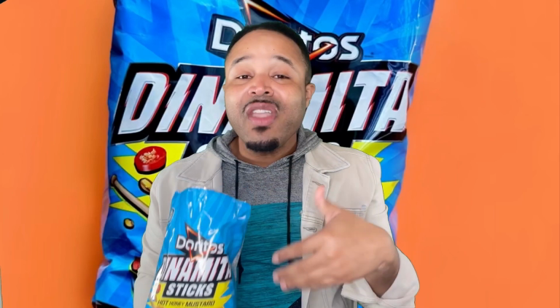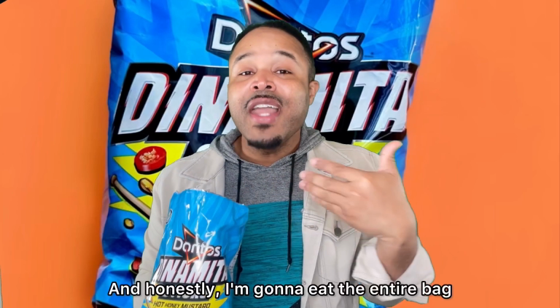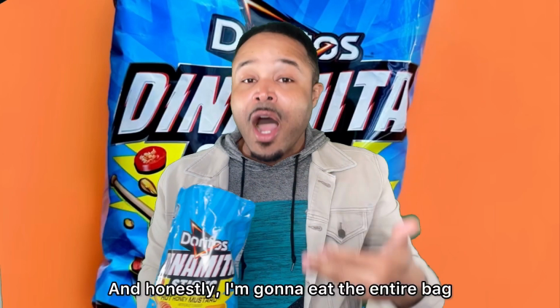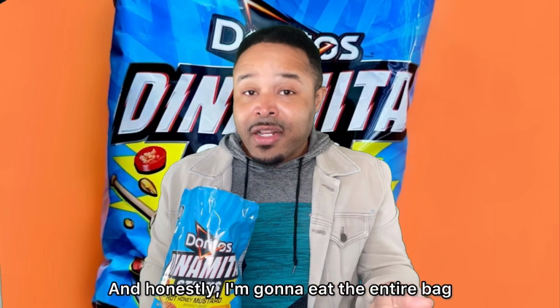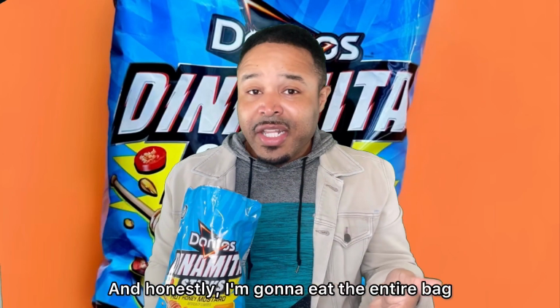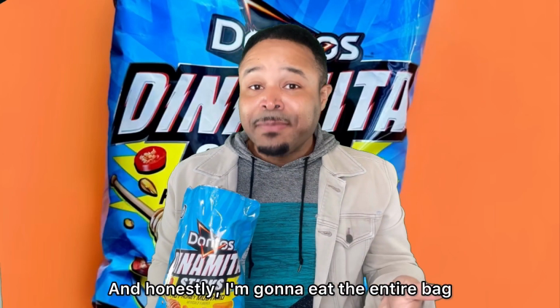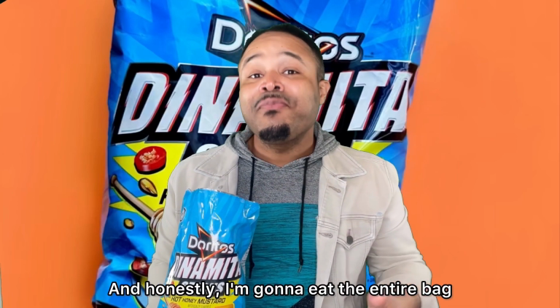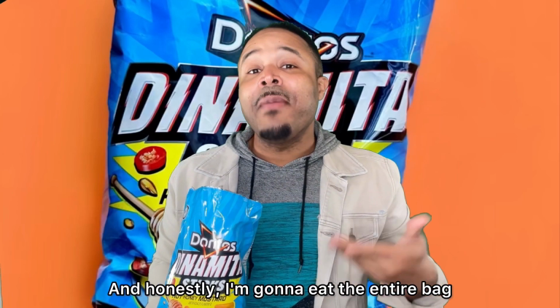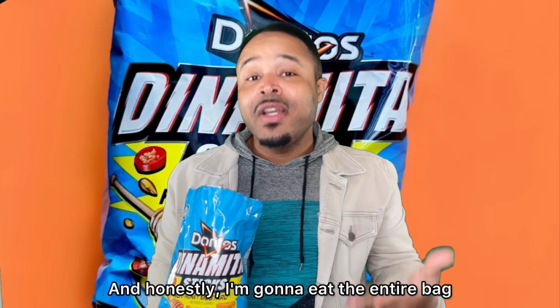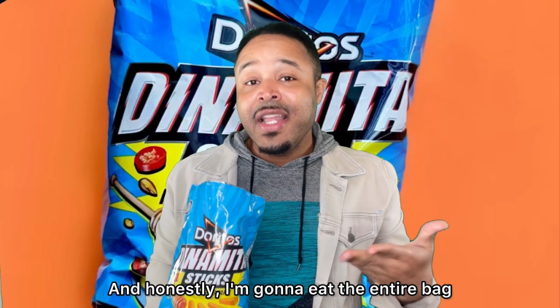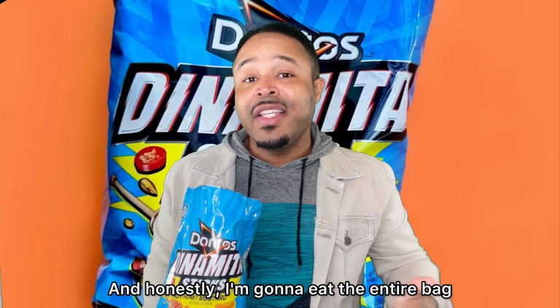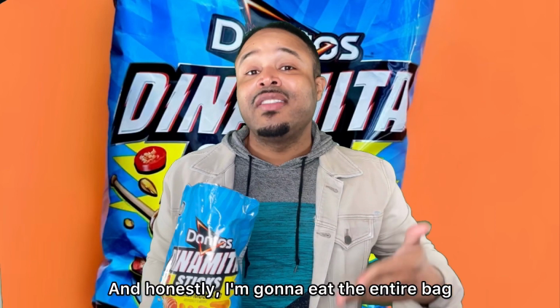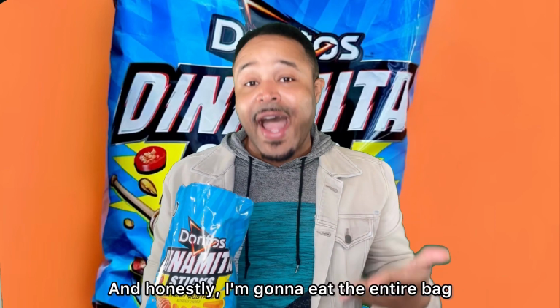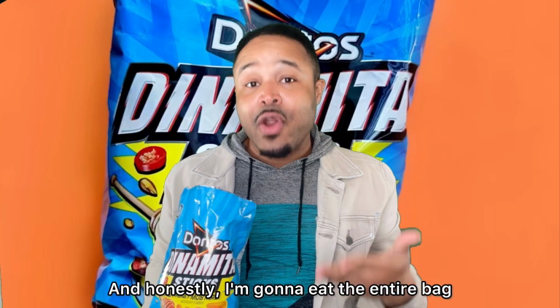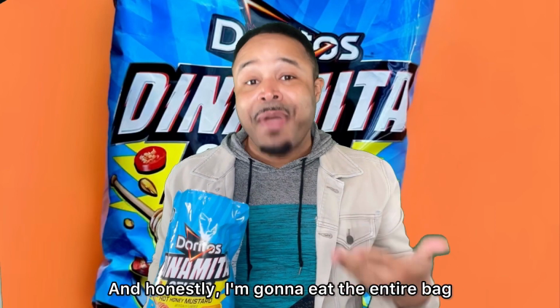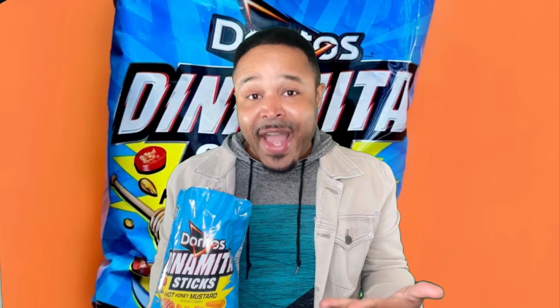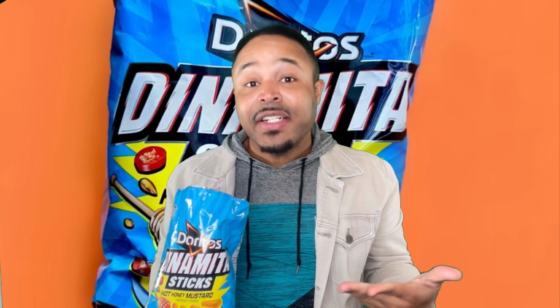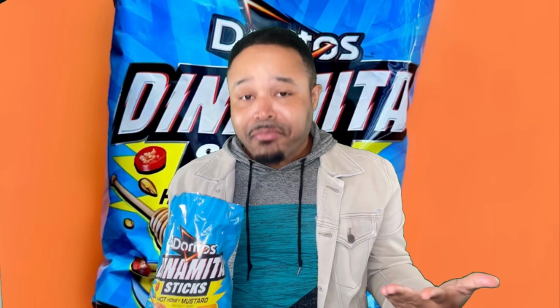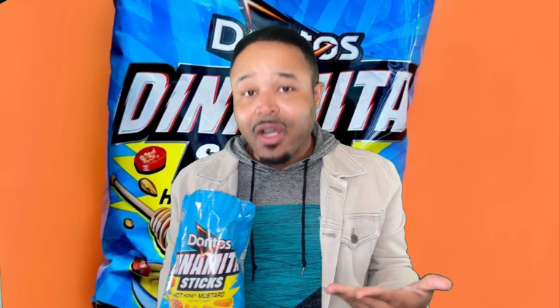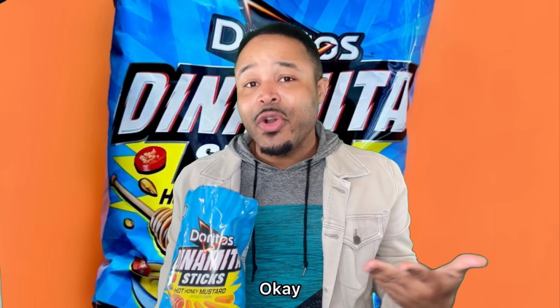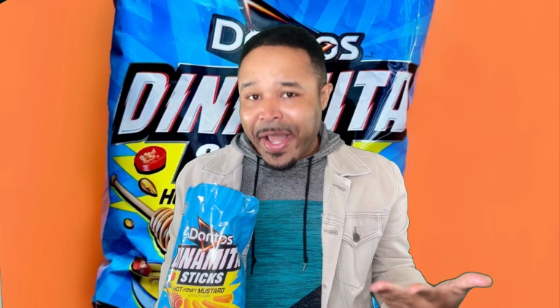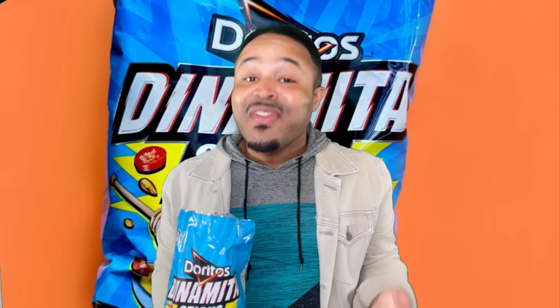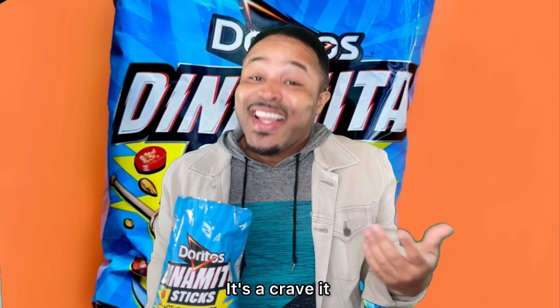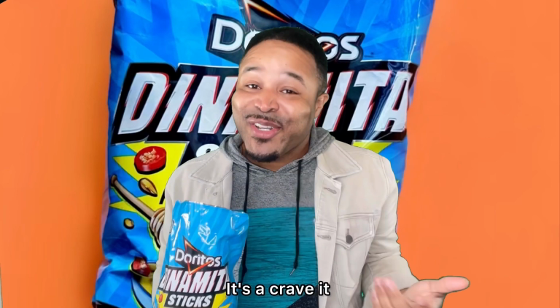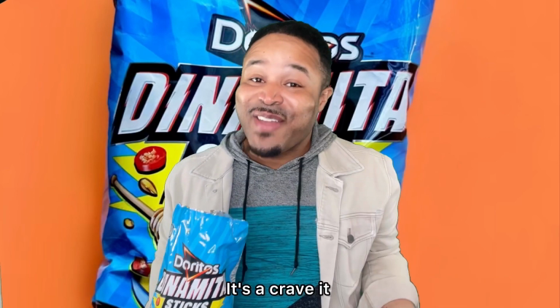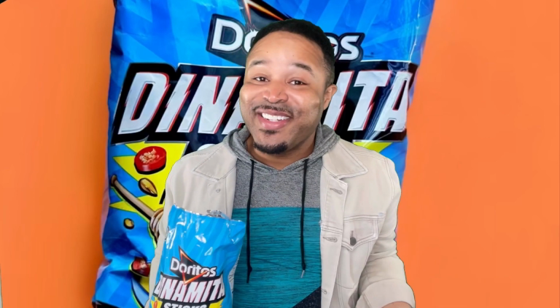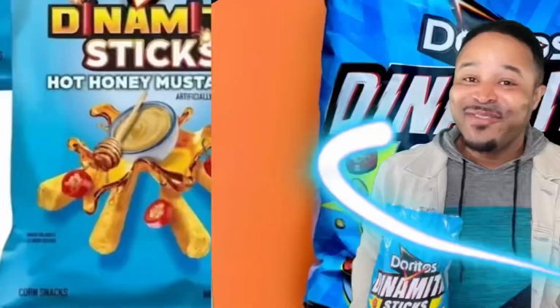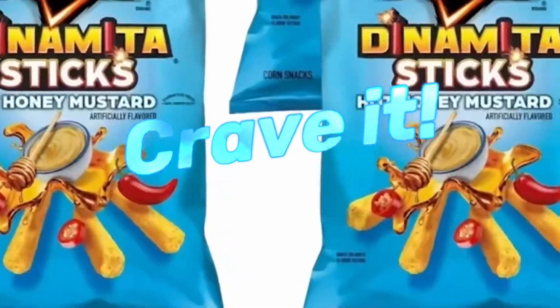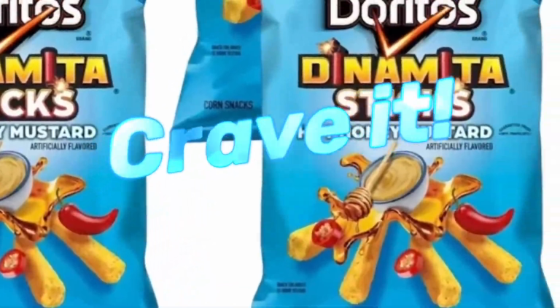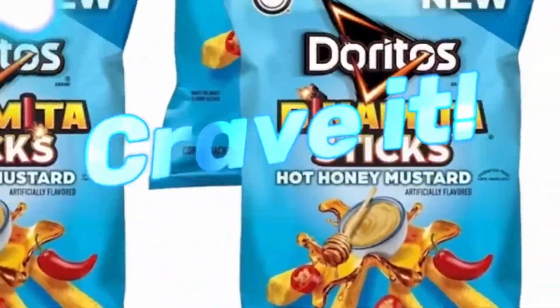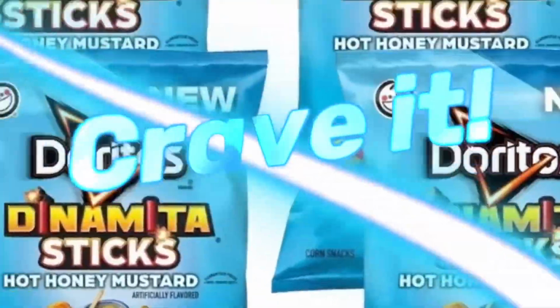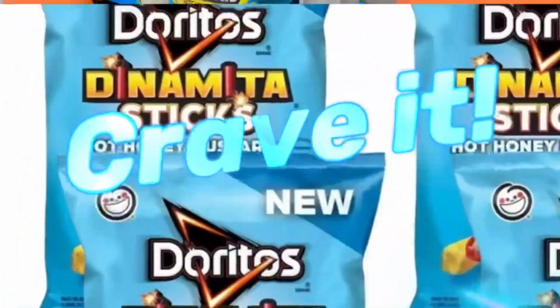And honestly, I'm going to eat the entire bag, okay? It's a Crave-It. Yummy, yummy, yummy, yummy.